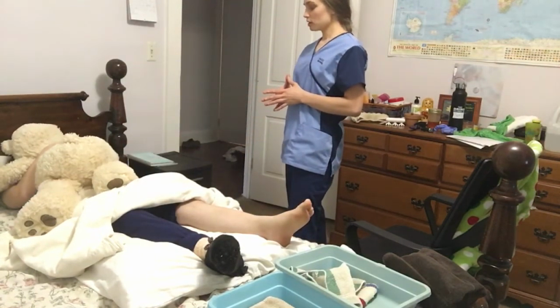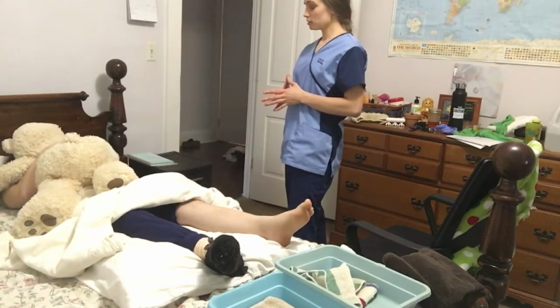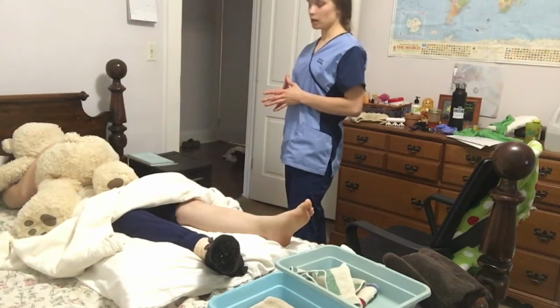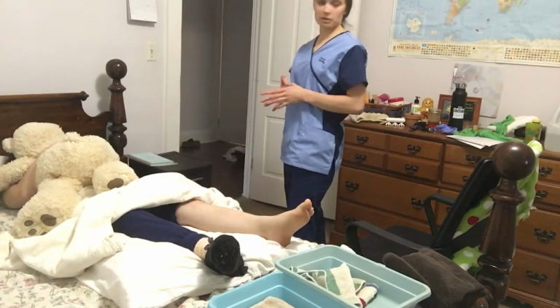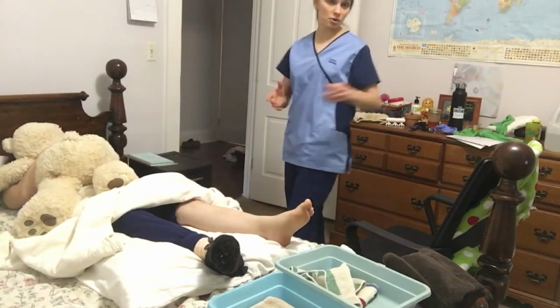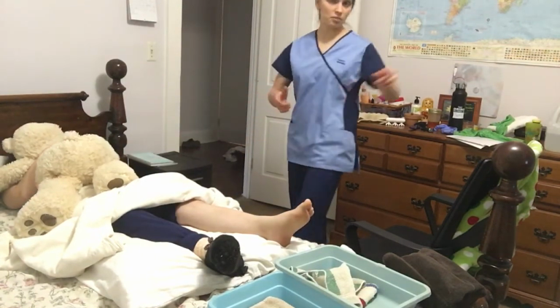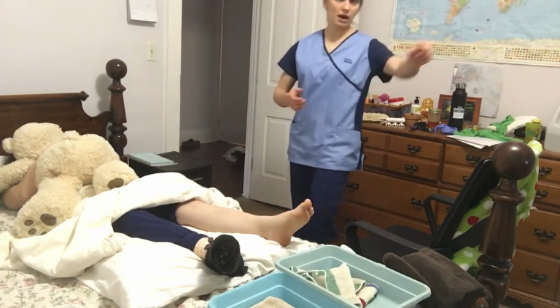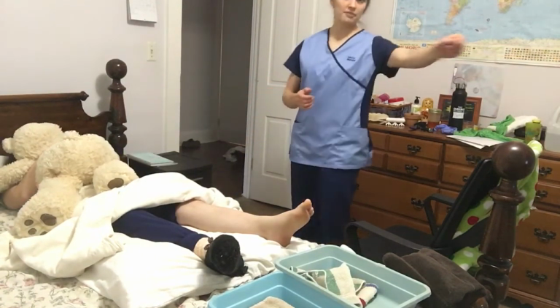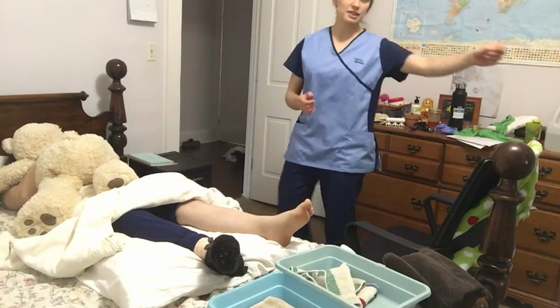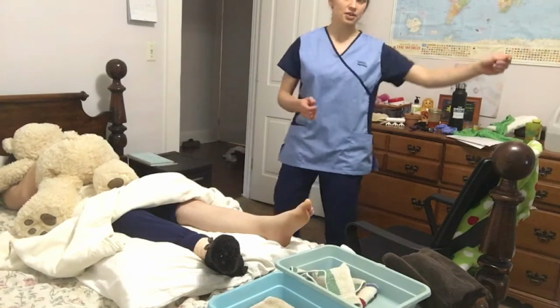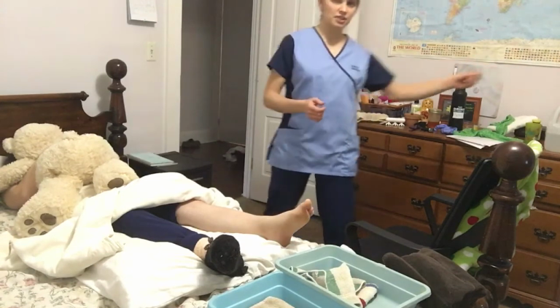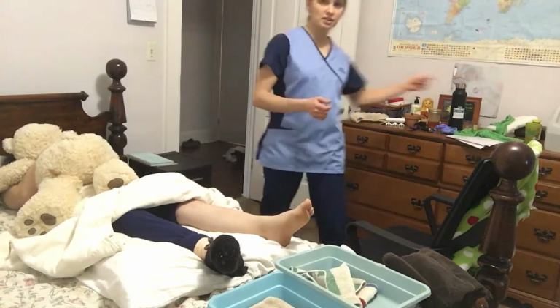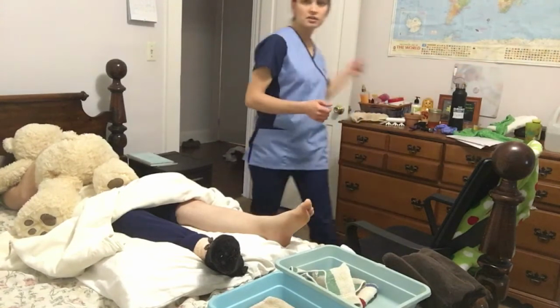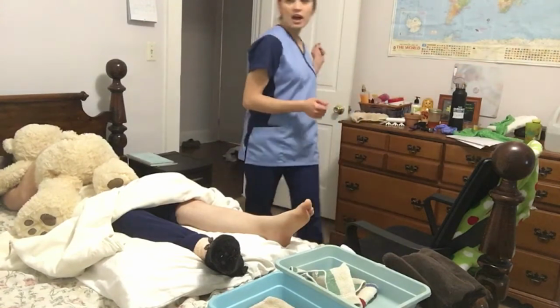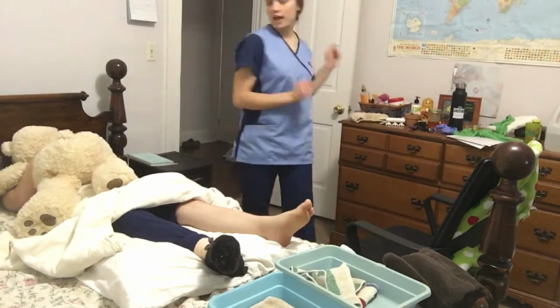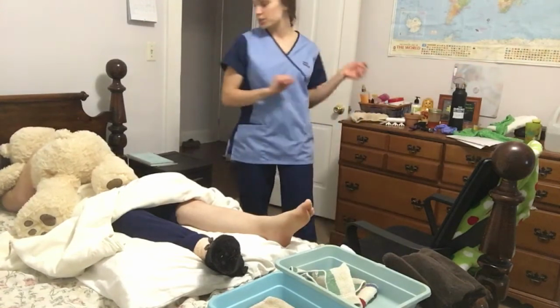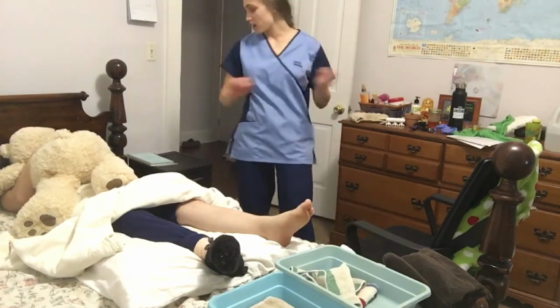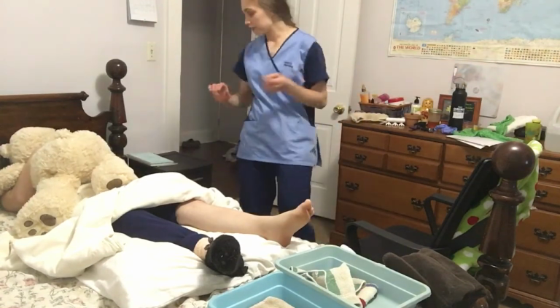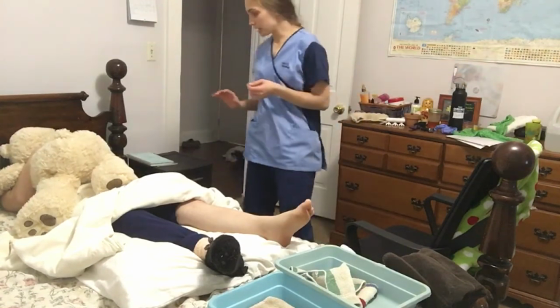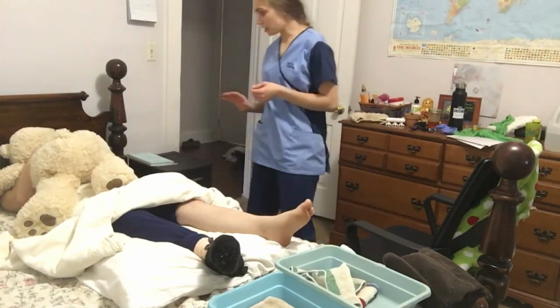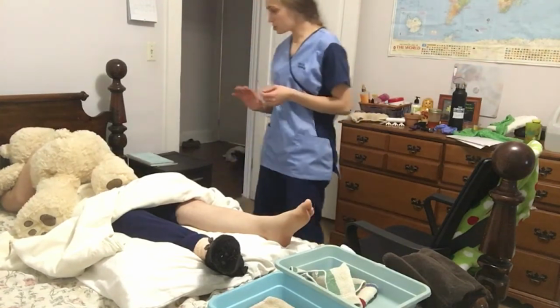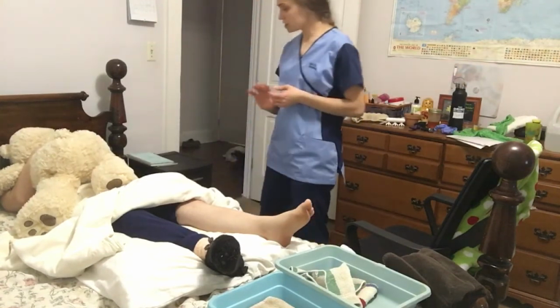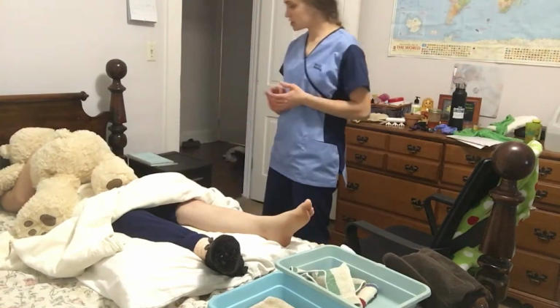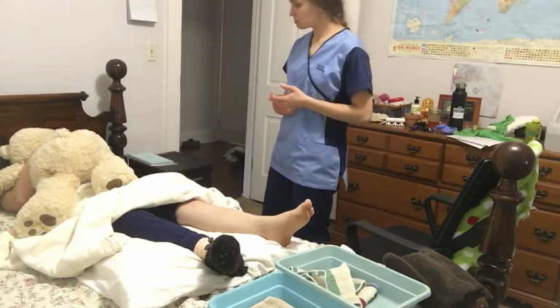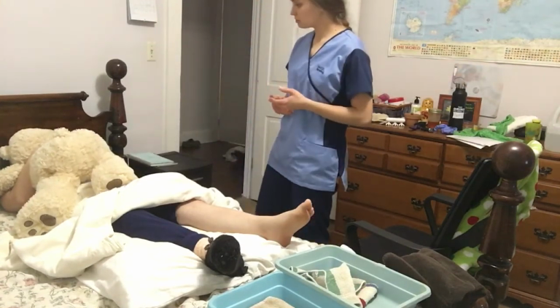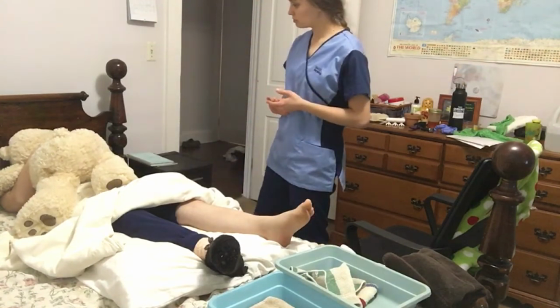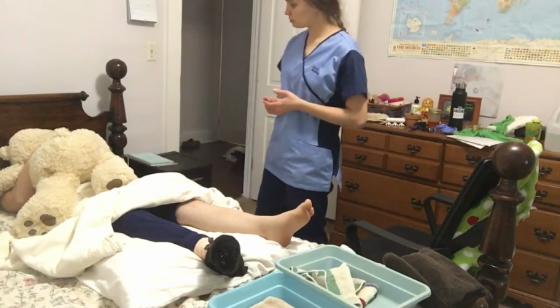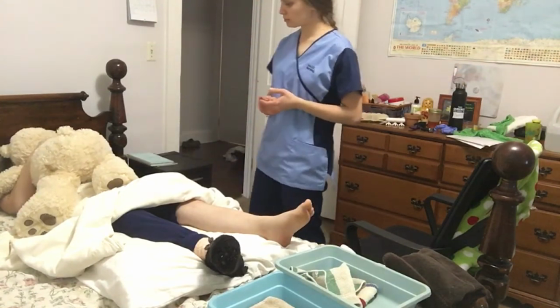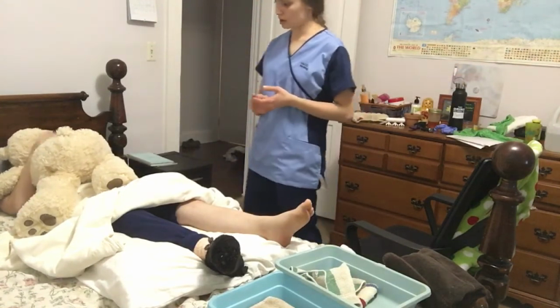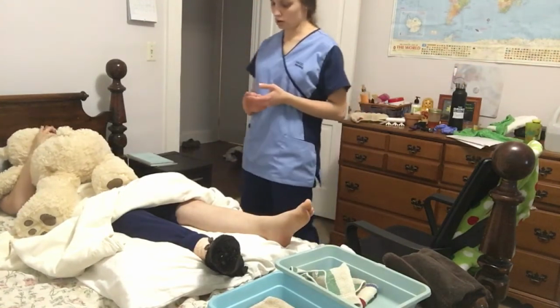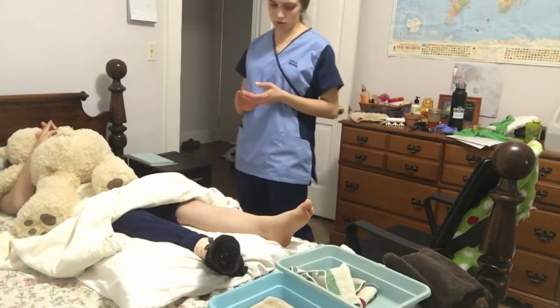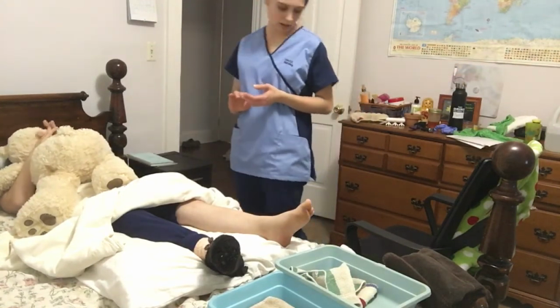I'm going to pull the privacy curtain. Do you have any allergies? Okay.